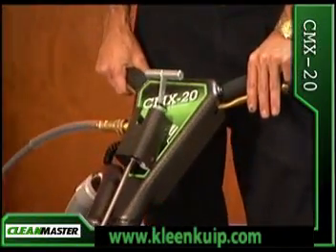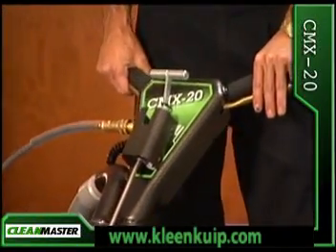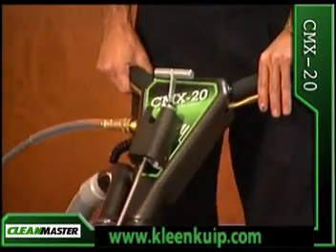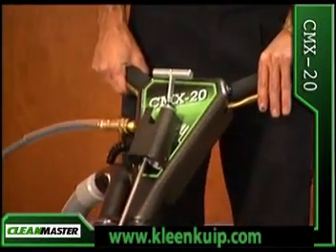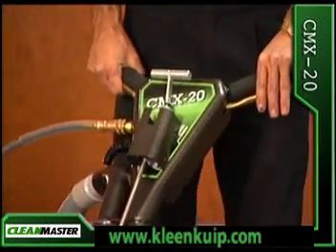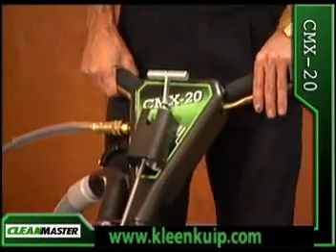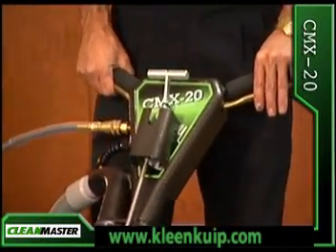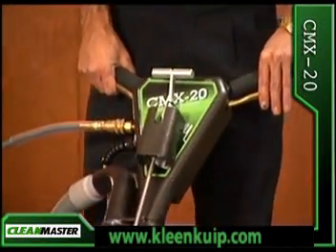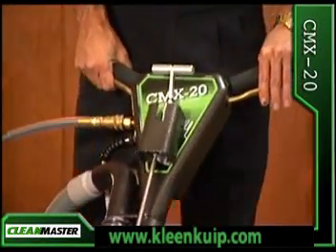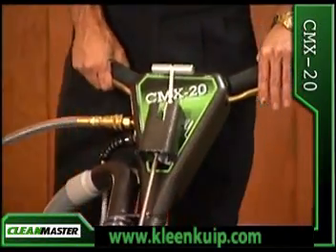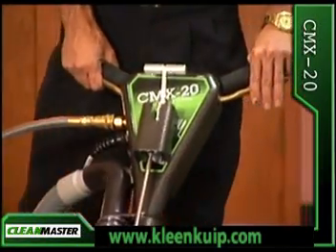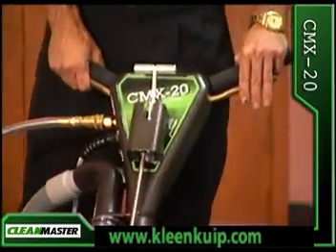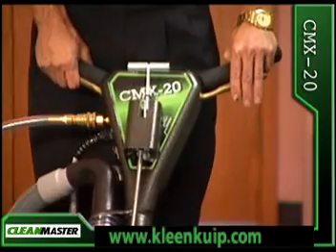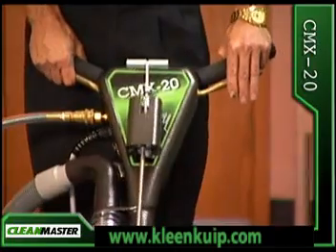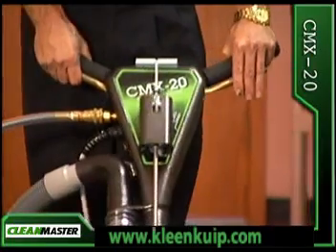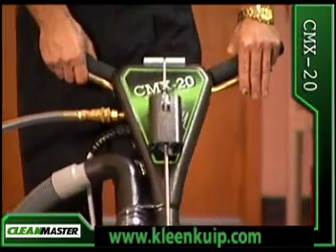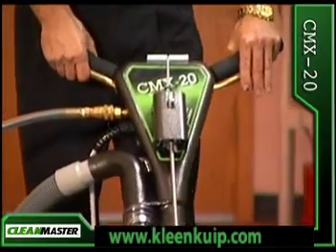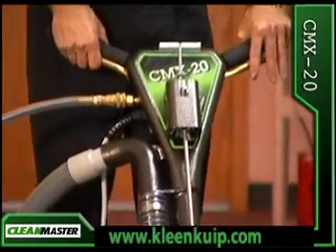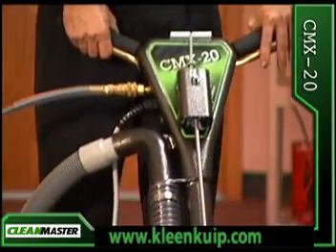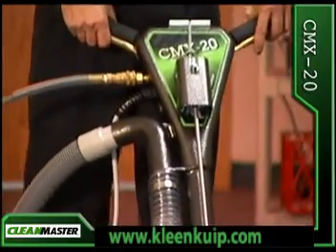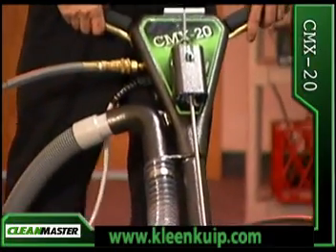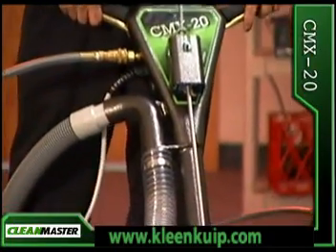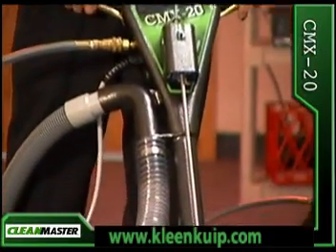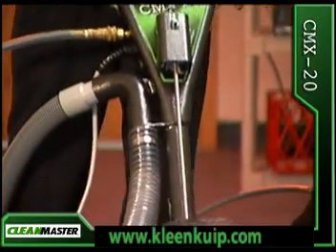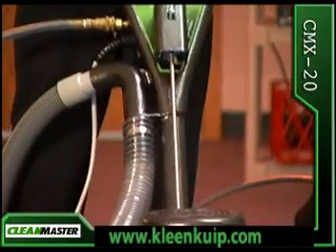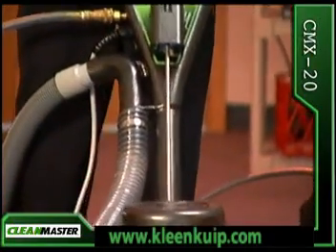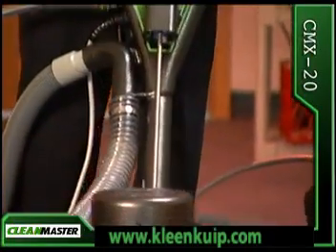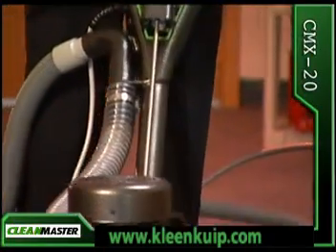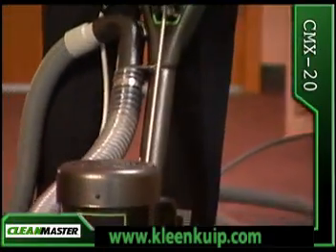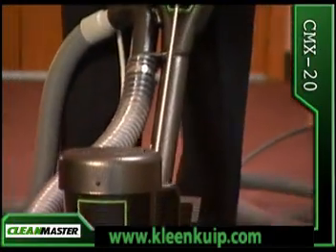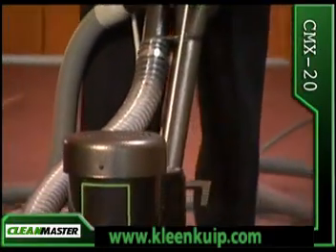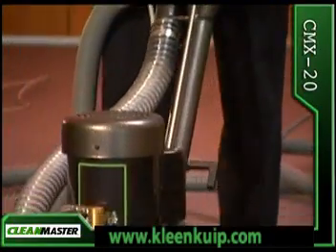The CMX20. Rotary extraction is the most effective, effortless on-site cleaning process ever developed.